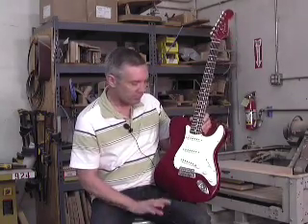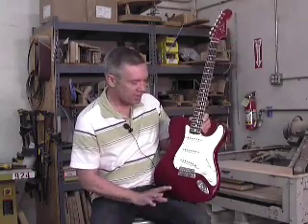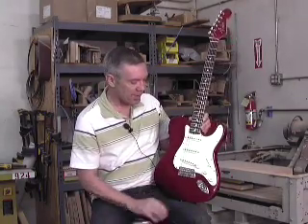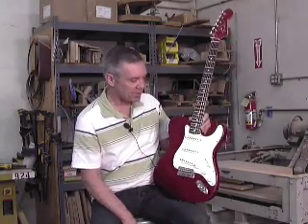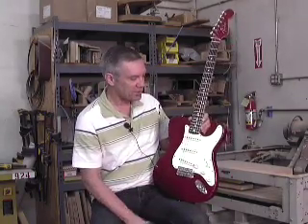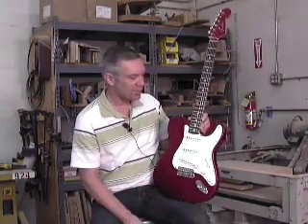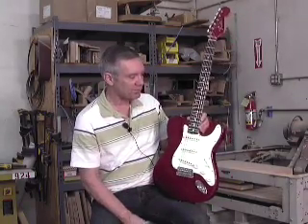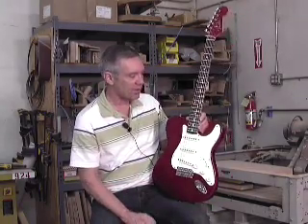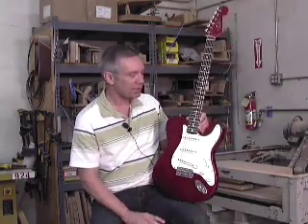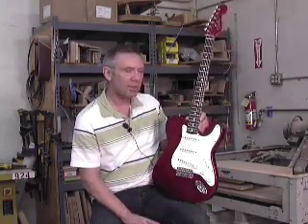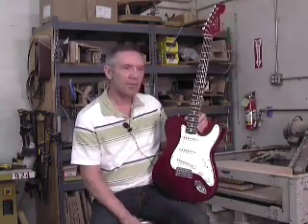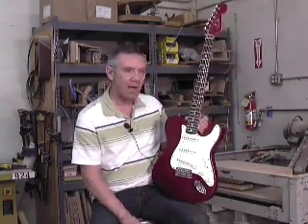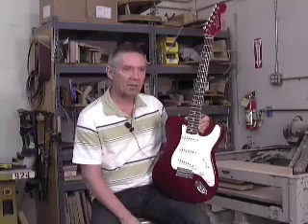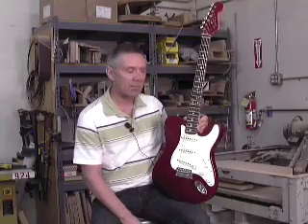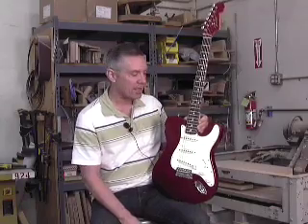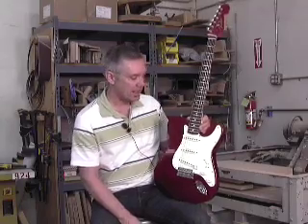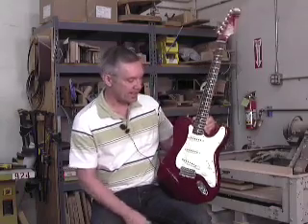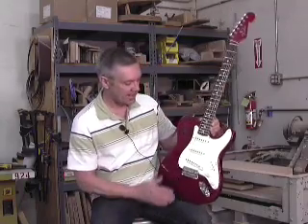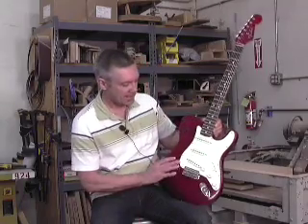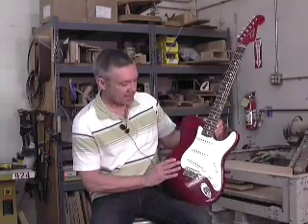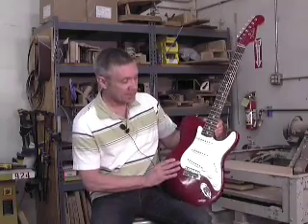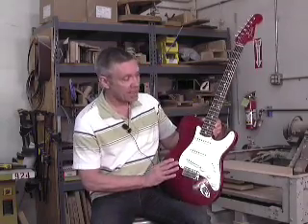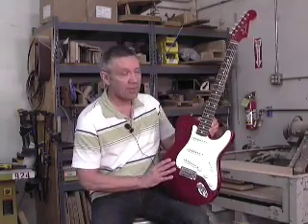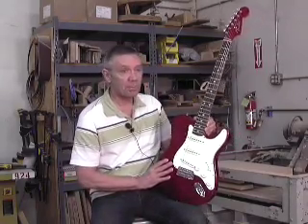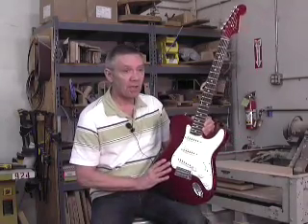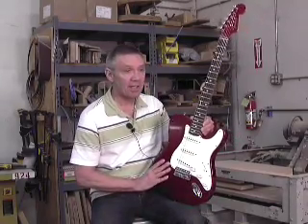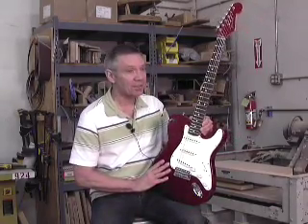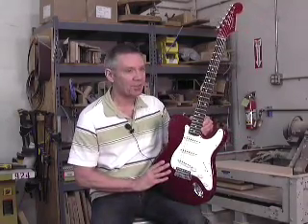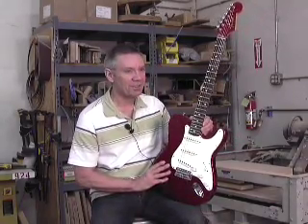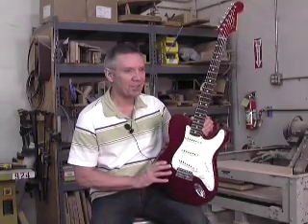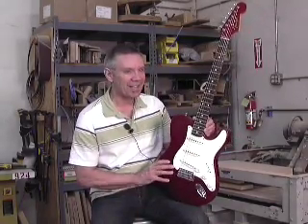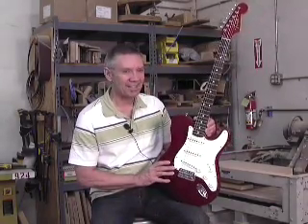Very special instrument, very limited amount of them, and it's a lot of fun to play and it'll certainly turn heads.